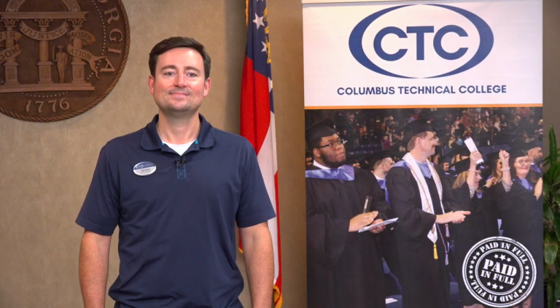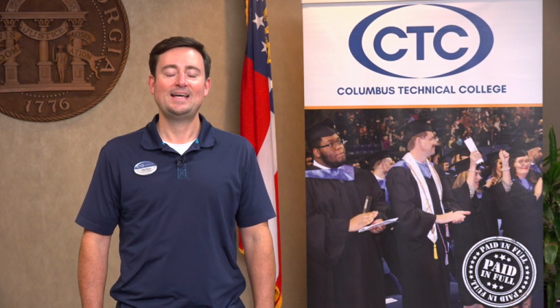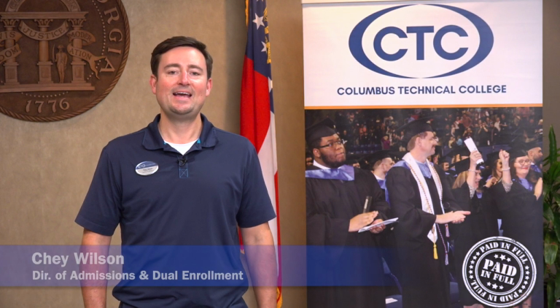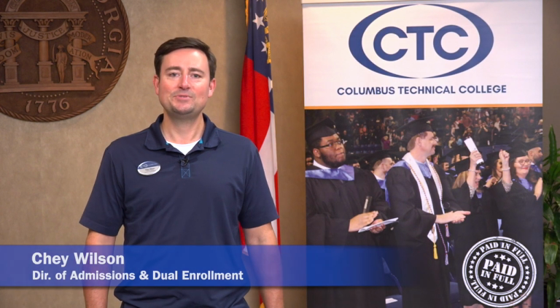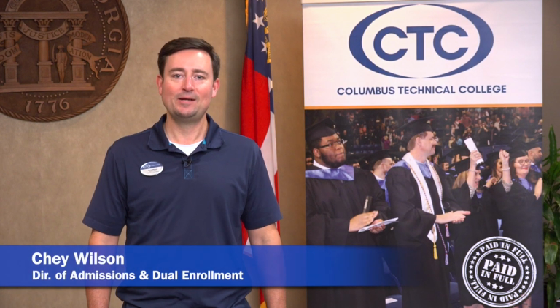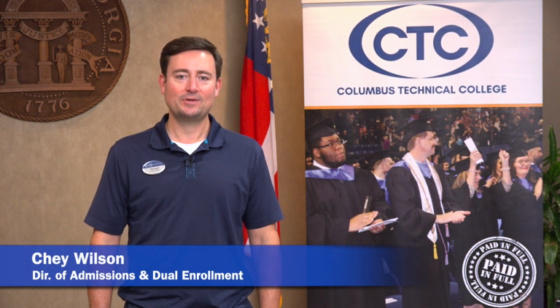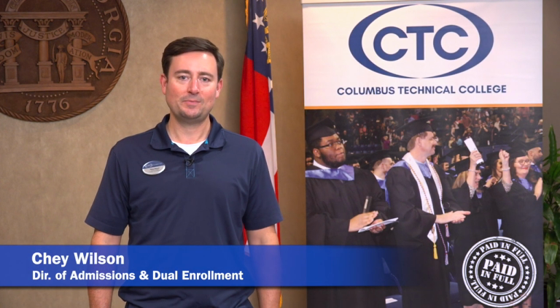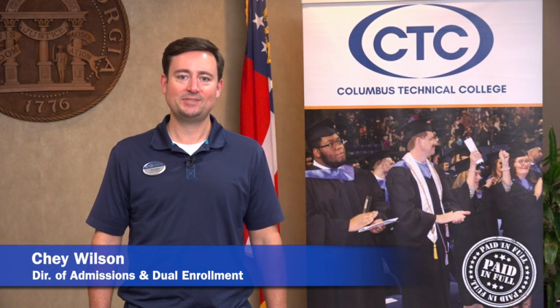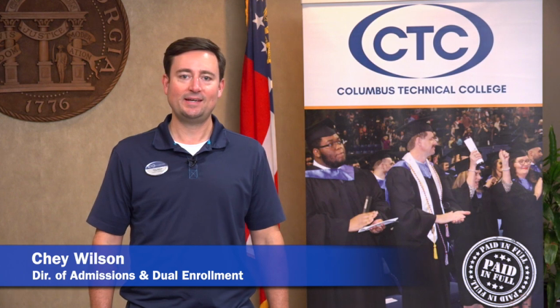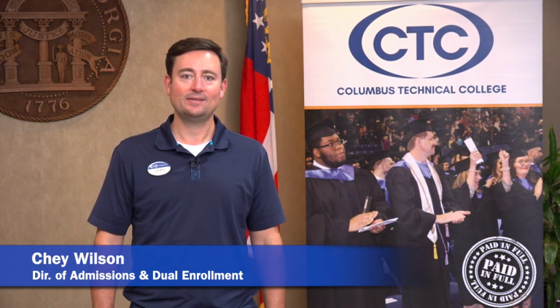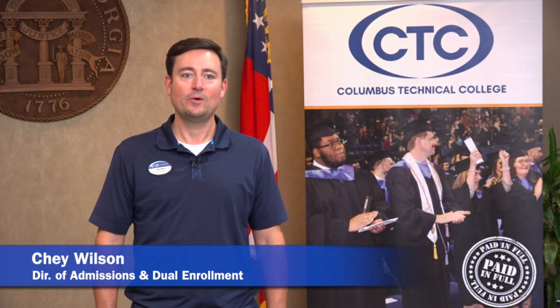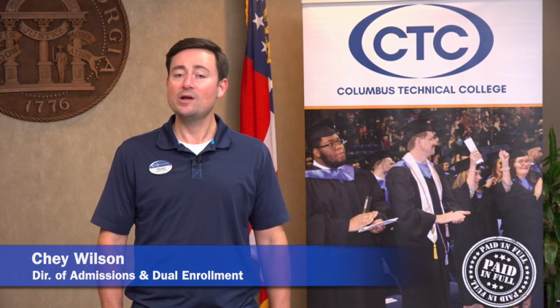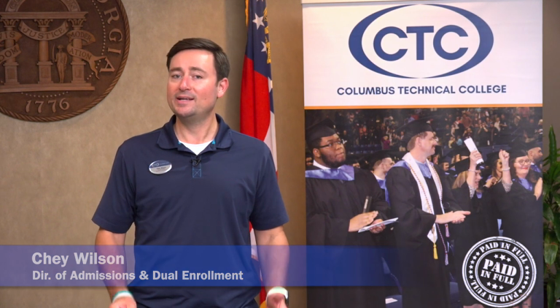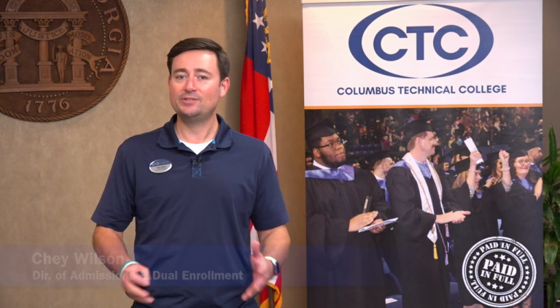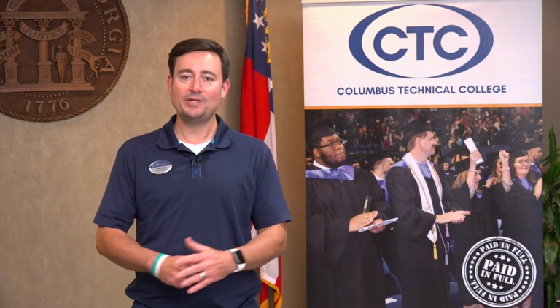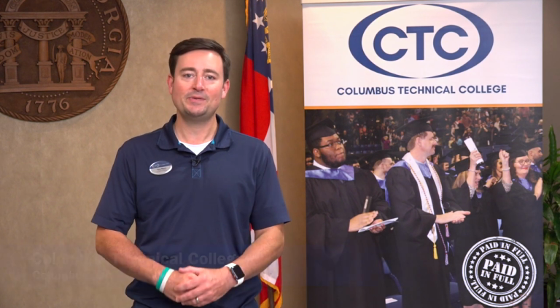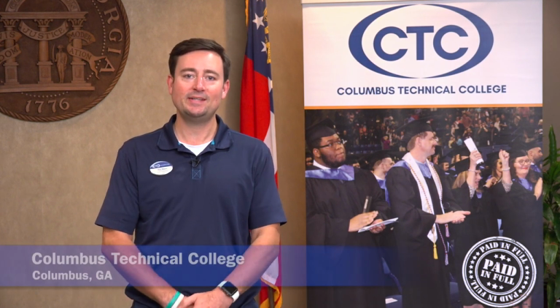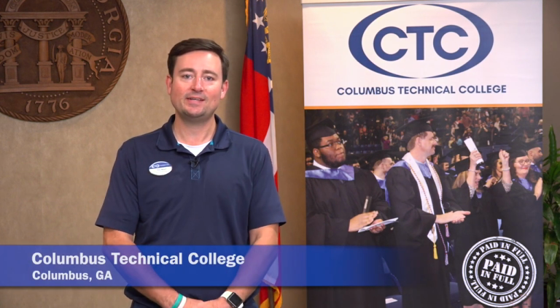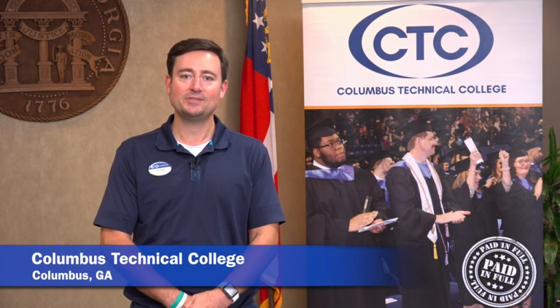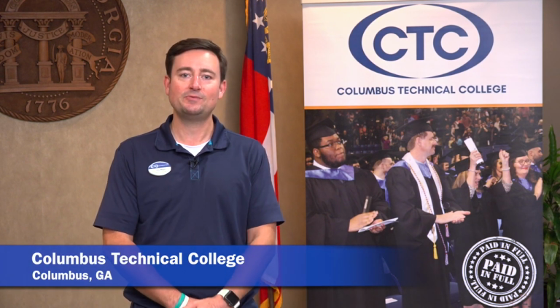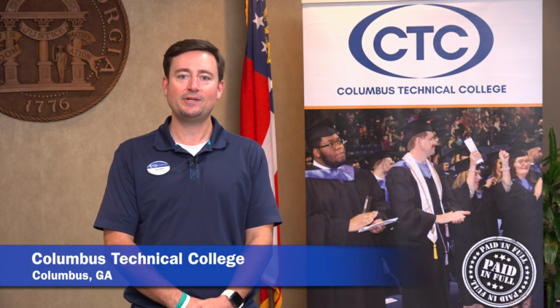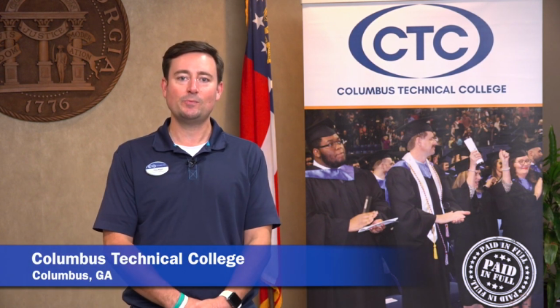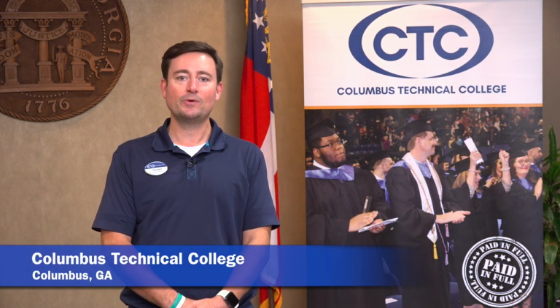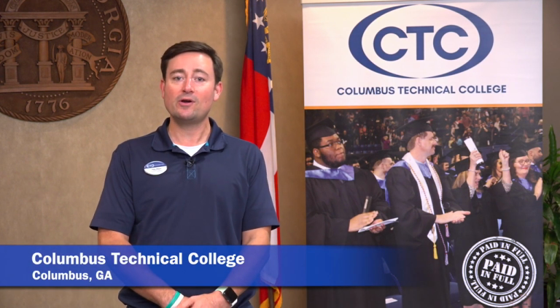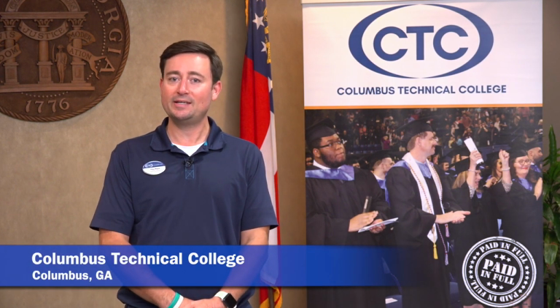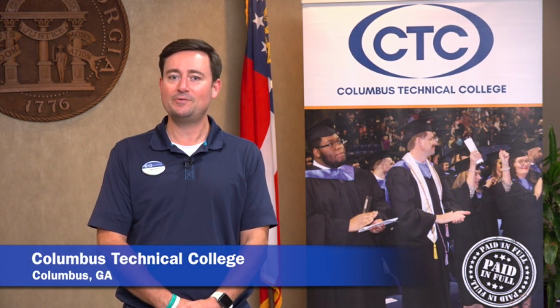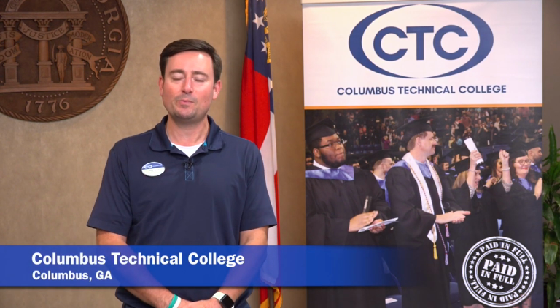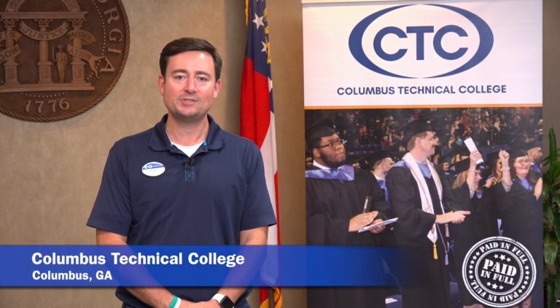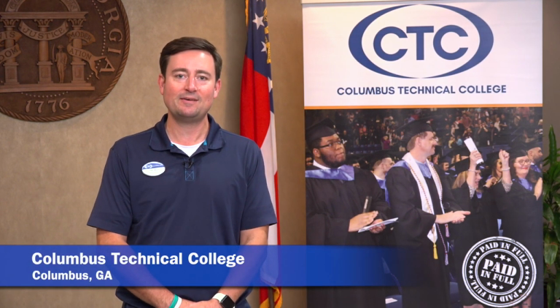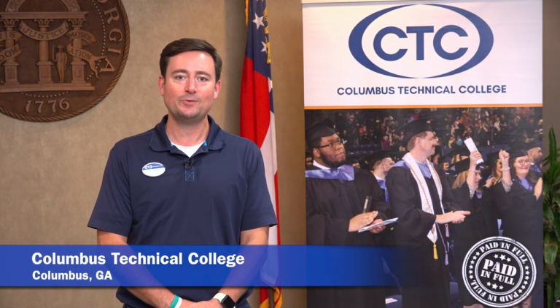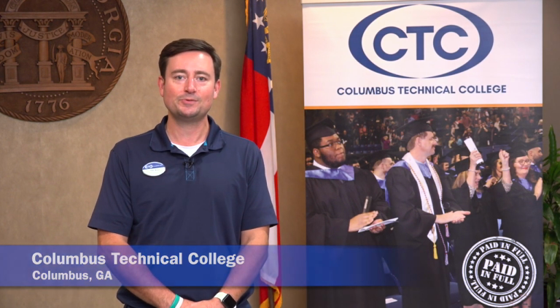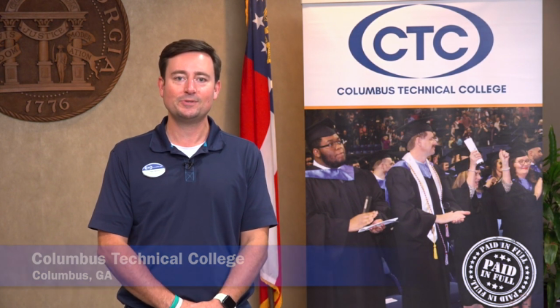Hey, I'm Che with Columbus Tech. We aren't going to get too deep in the details in this video, but we are going to give you a bird's eye view of sorts.